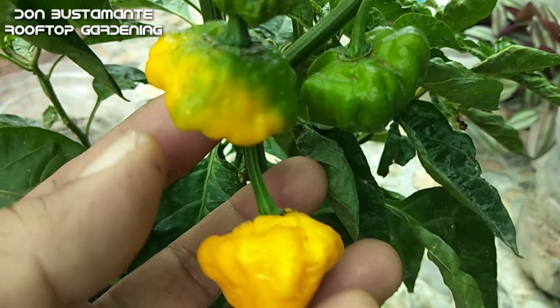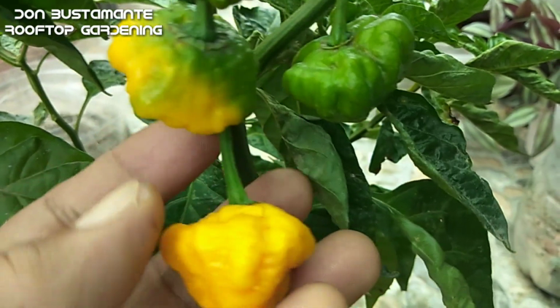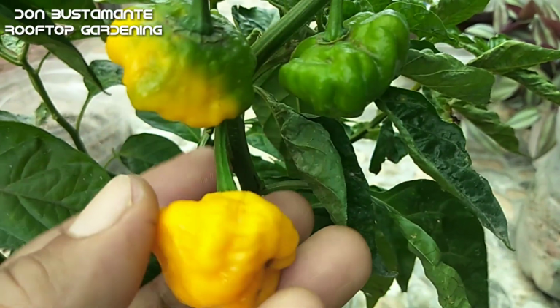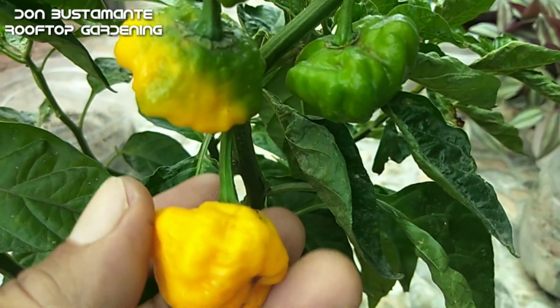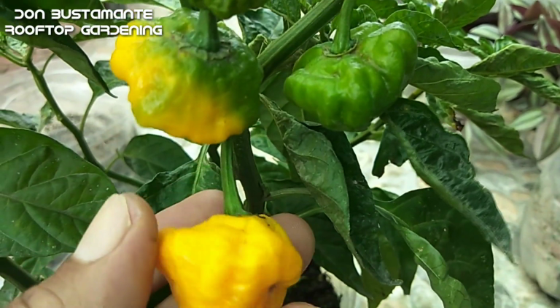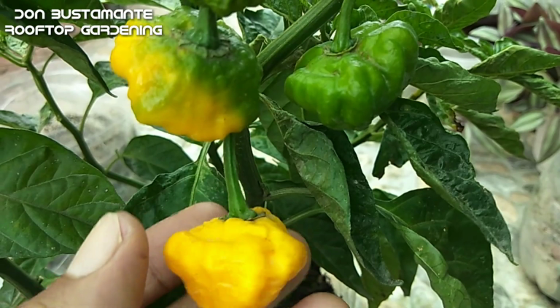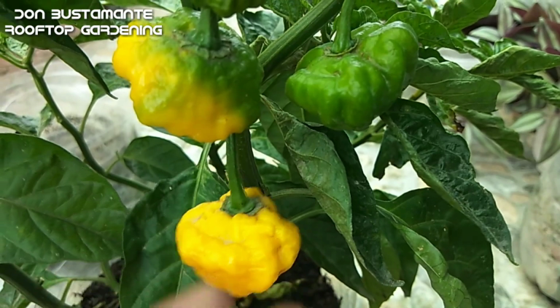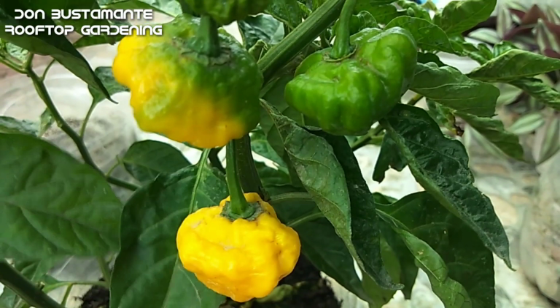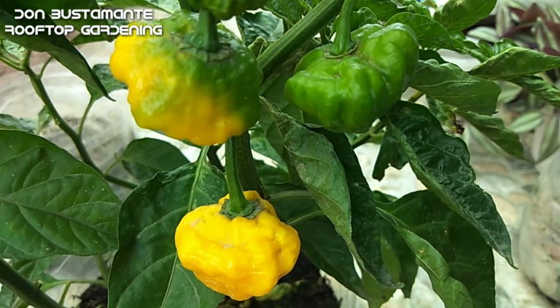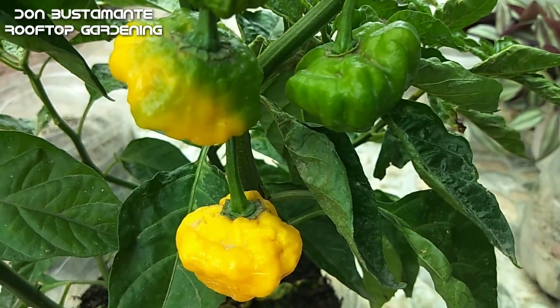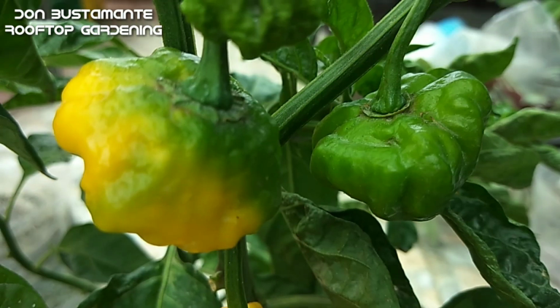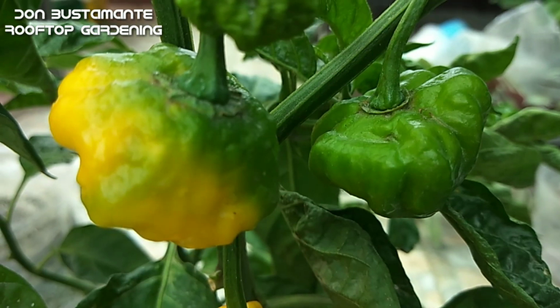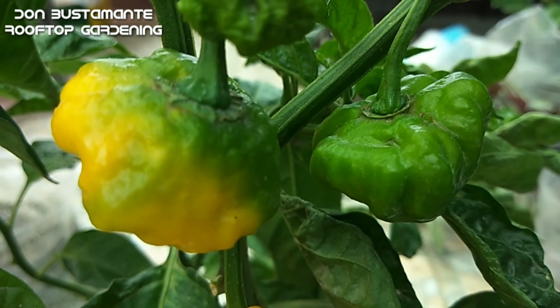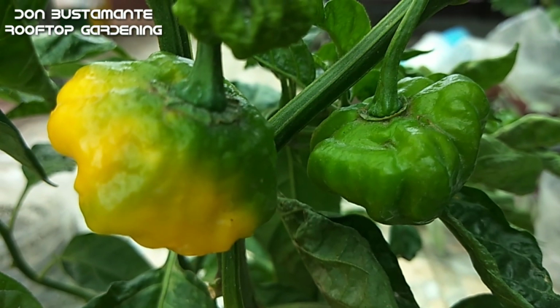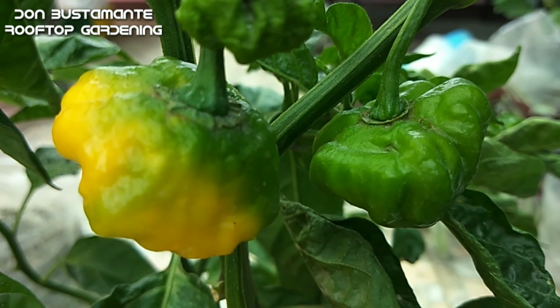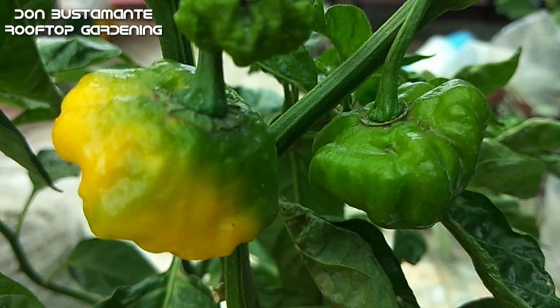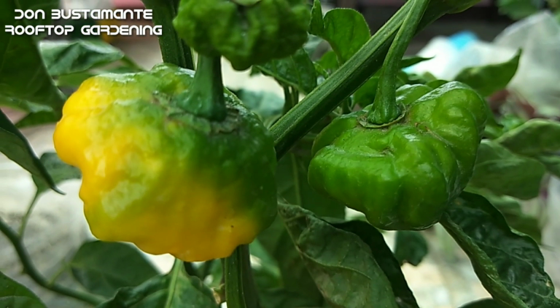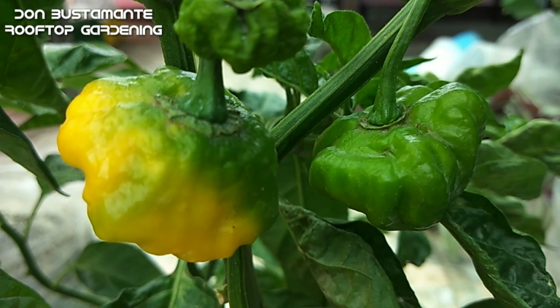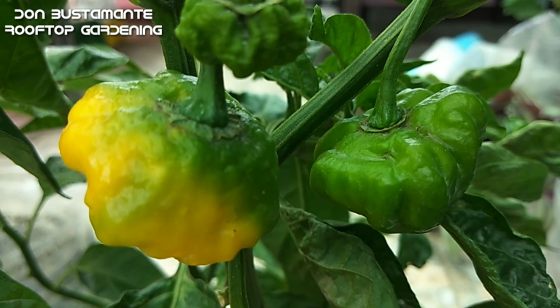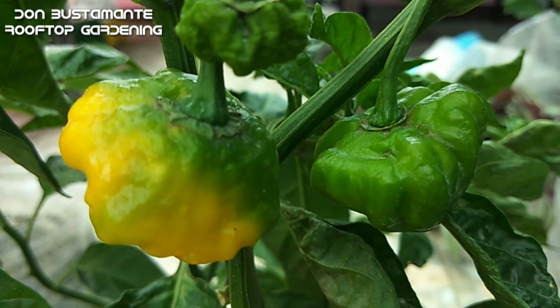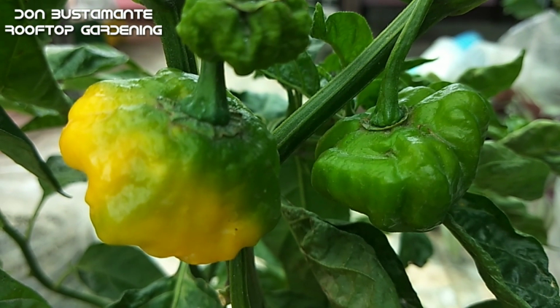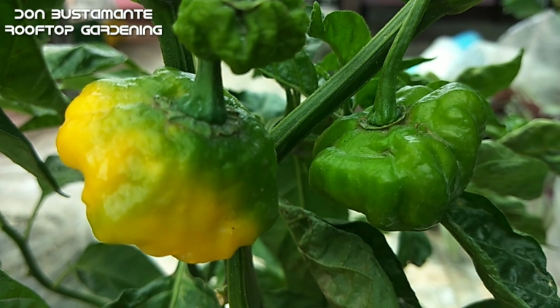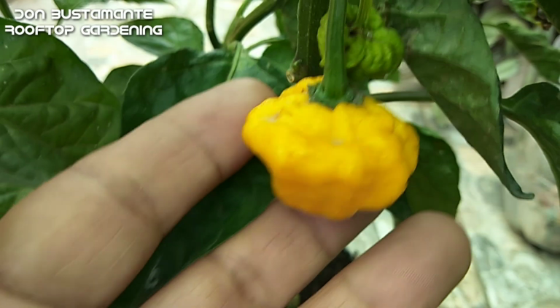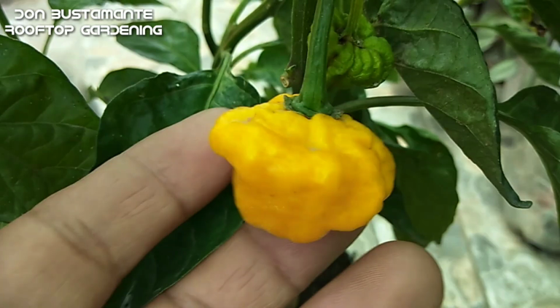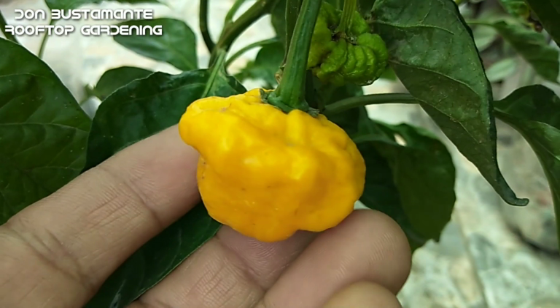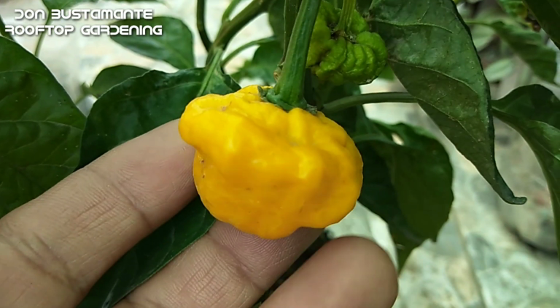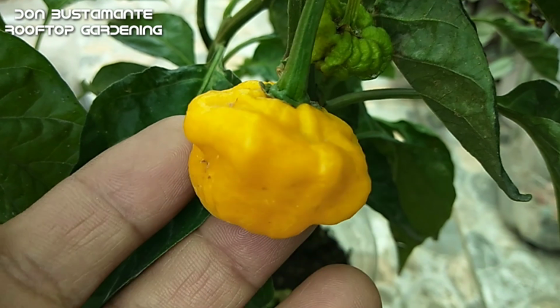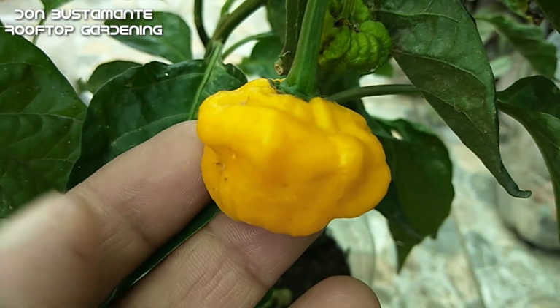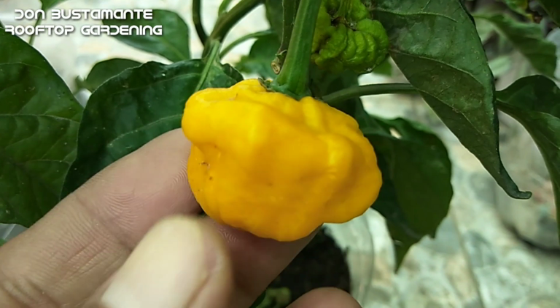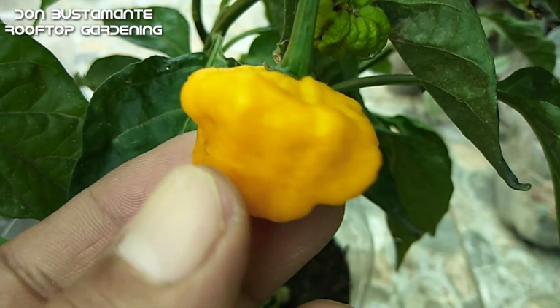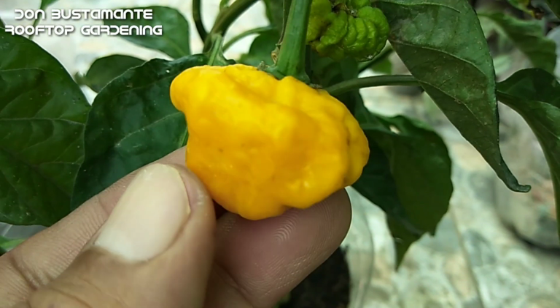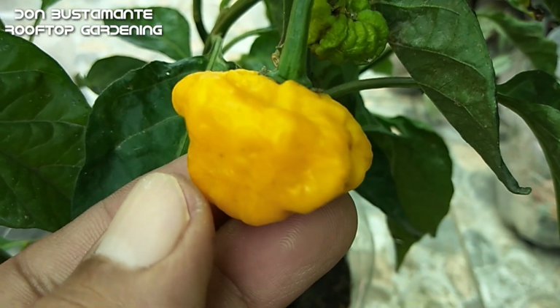Hindi ito nabibili sa palengke o sa mga groceries. Kung gusto mong magtanim, makakabili ka ng mga buto nito sa online at sa mga piling garden store.